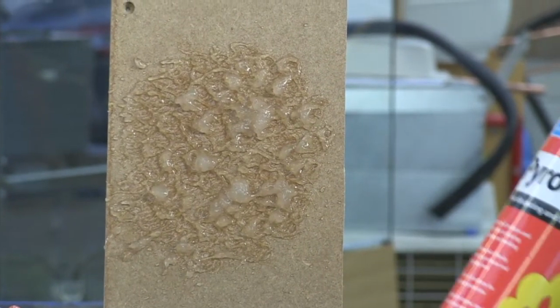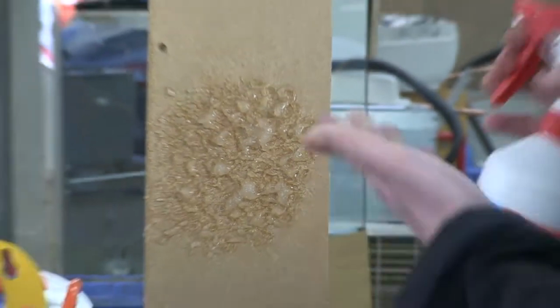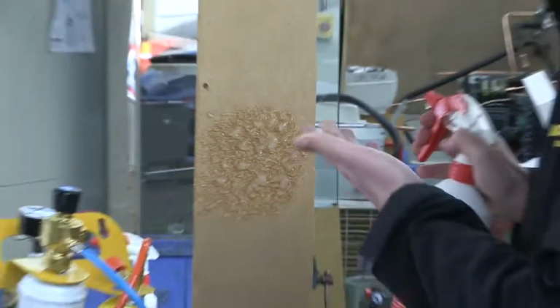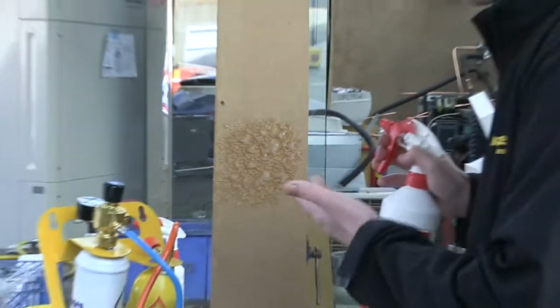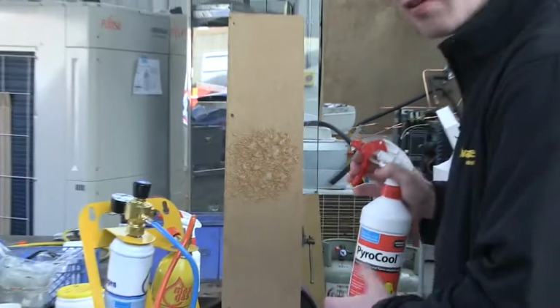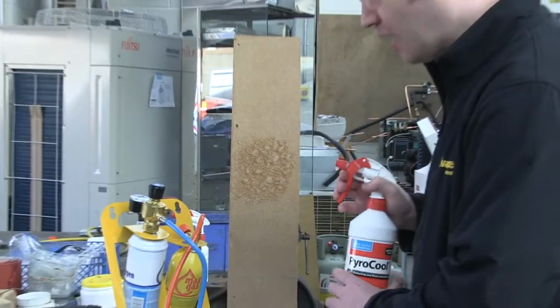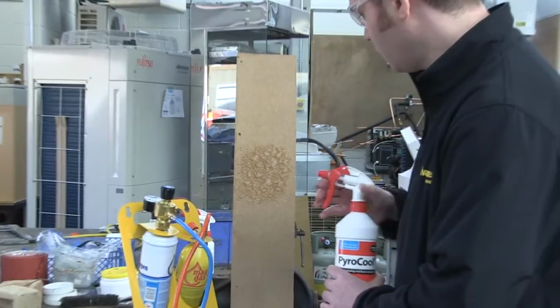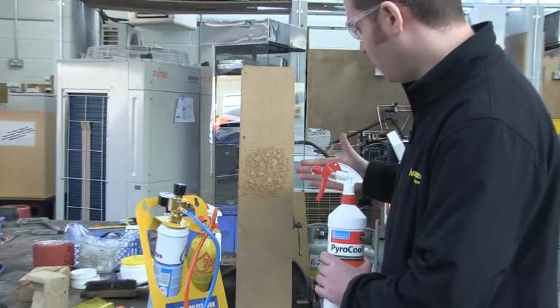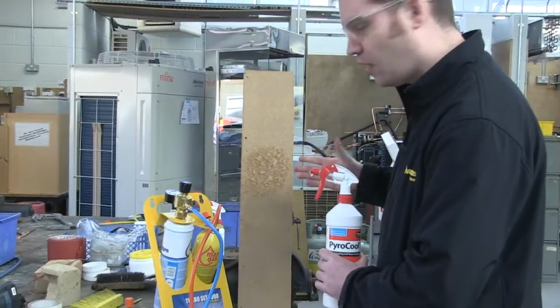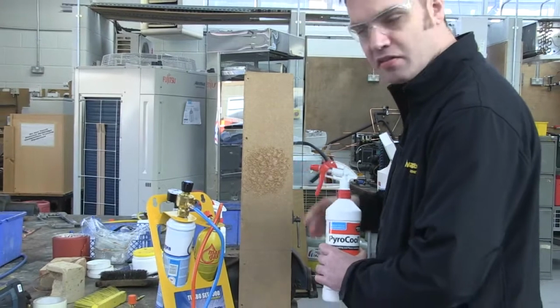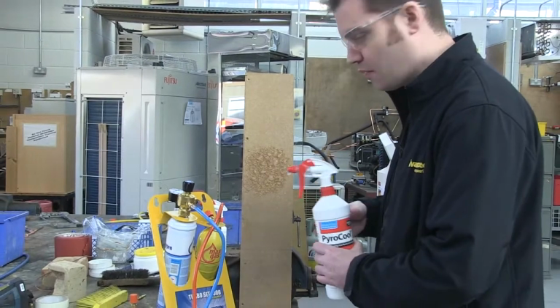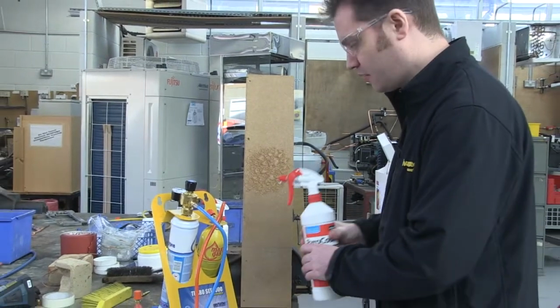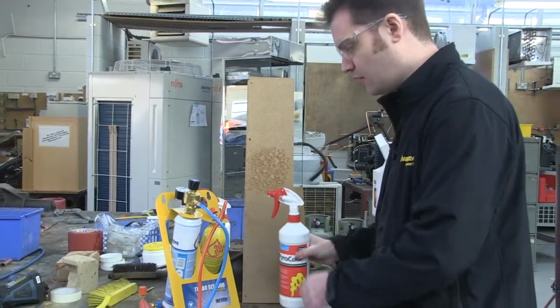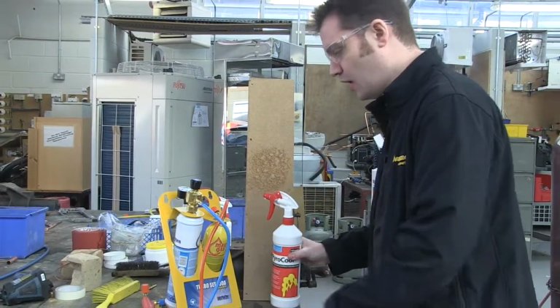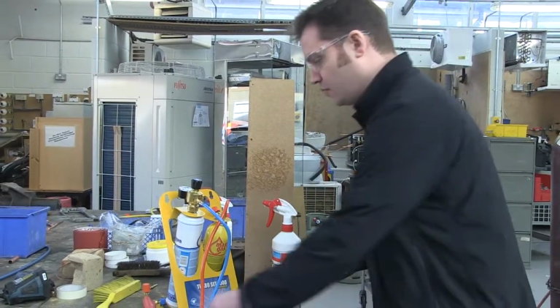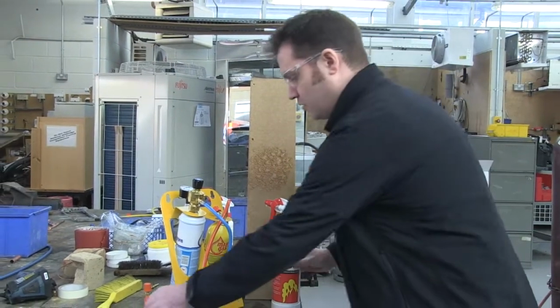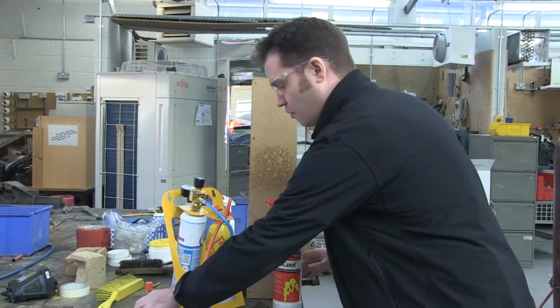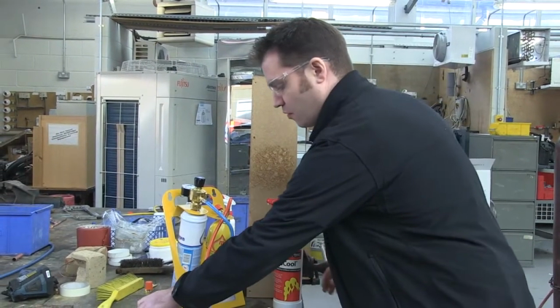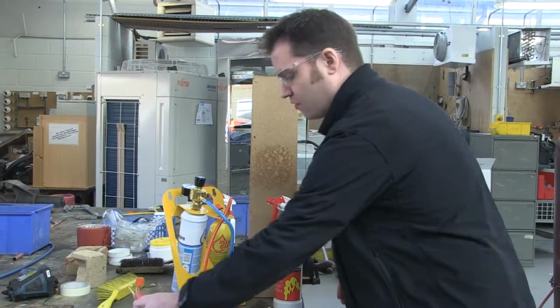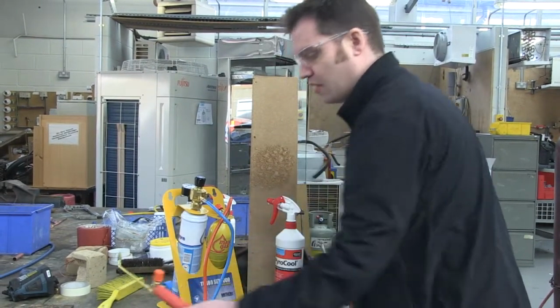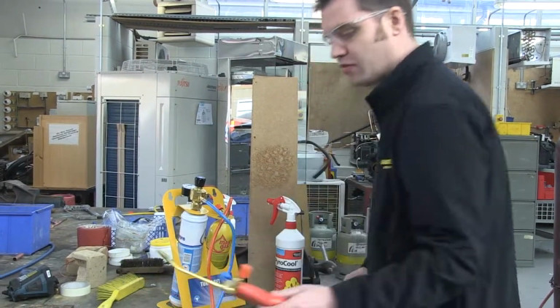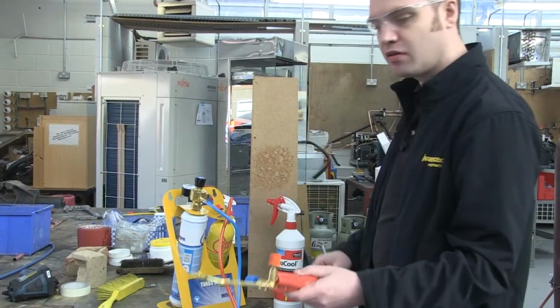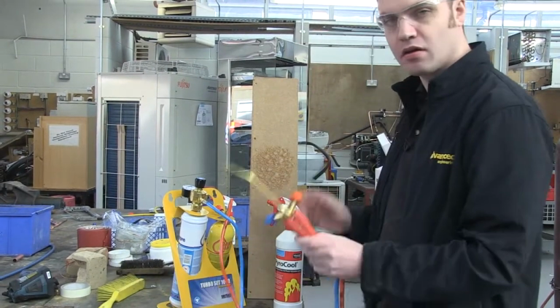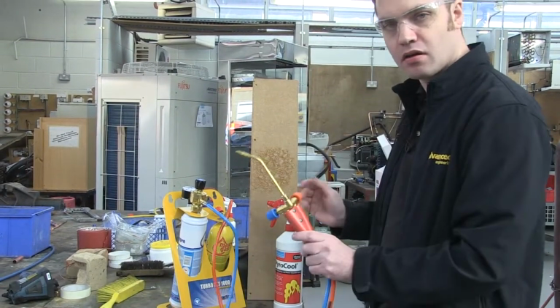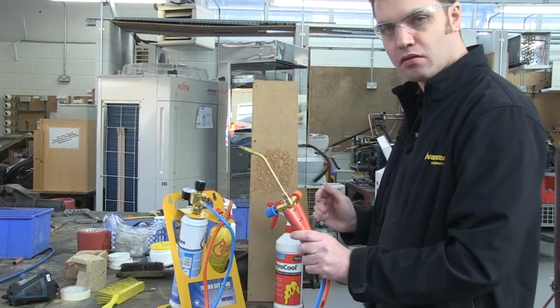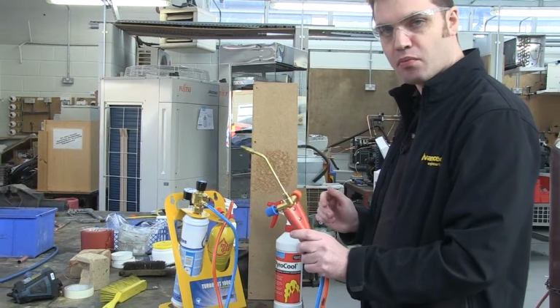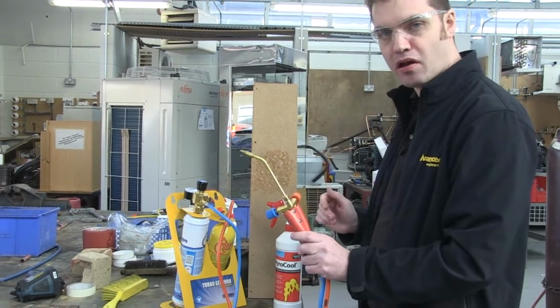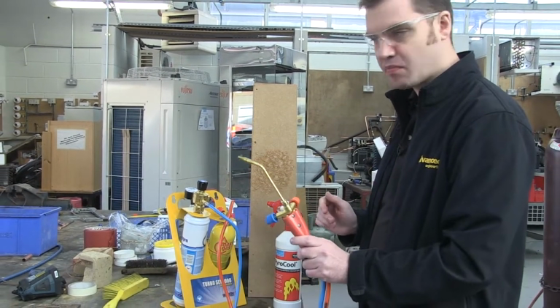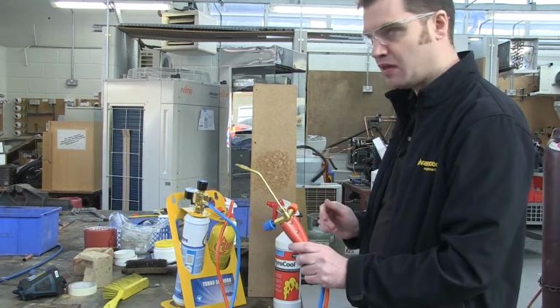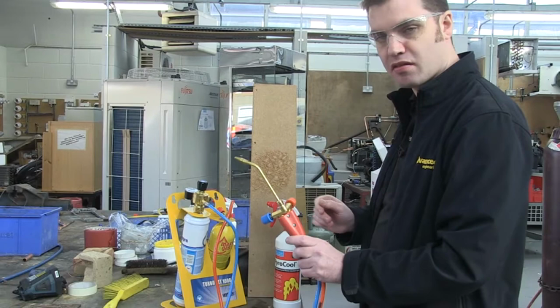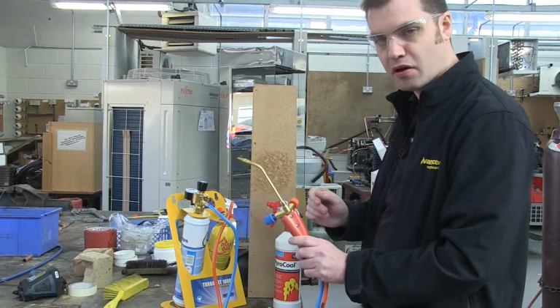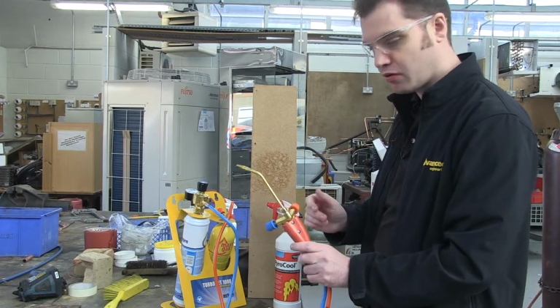The Pyrocore is now applied. I'm now going to light up the Turboset 1000 to apply some heat to the Pyrocore.